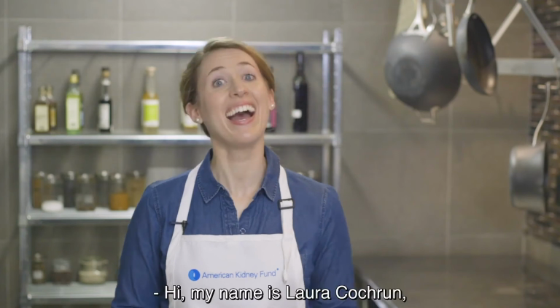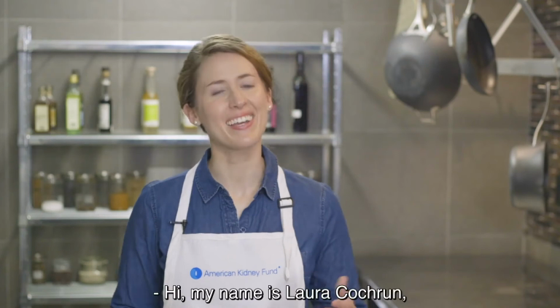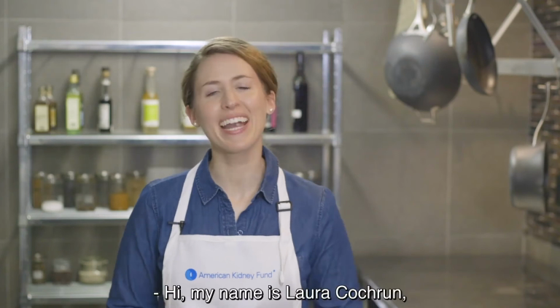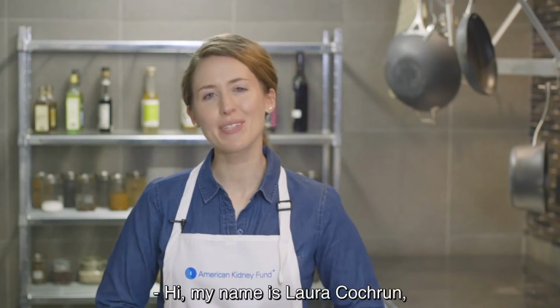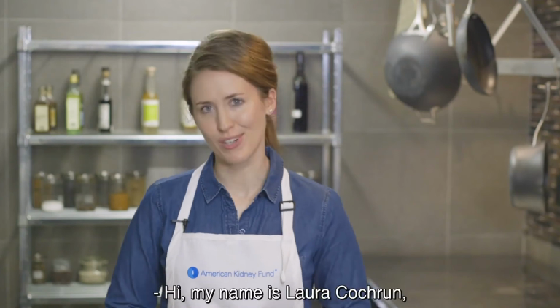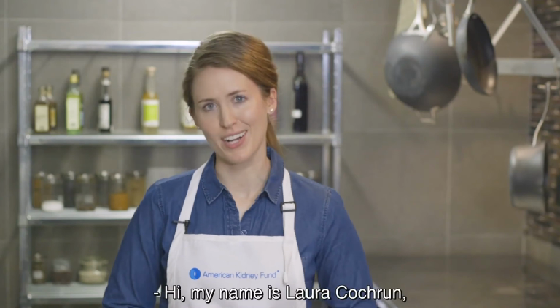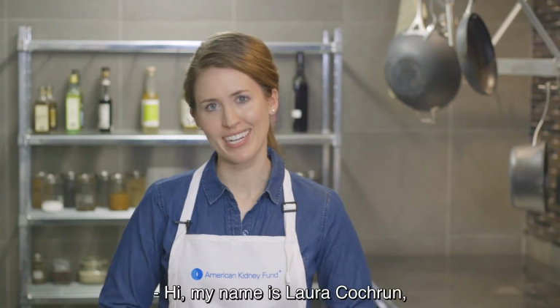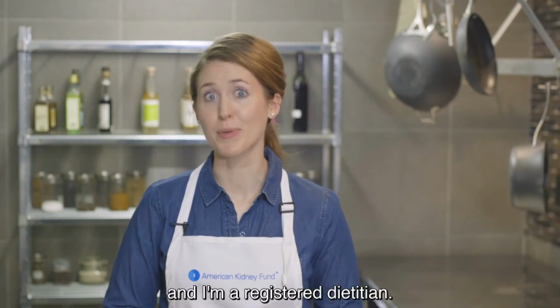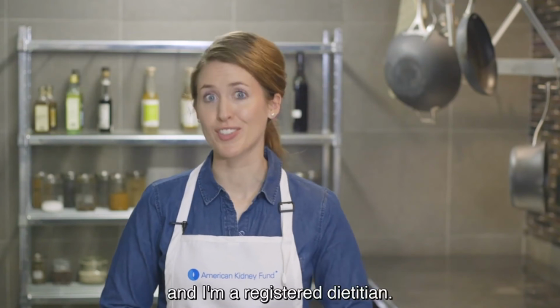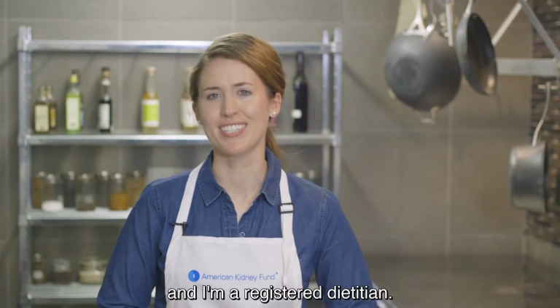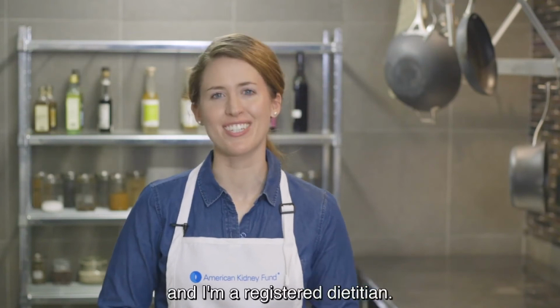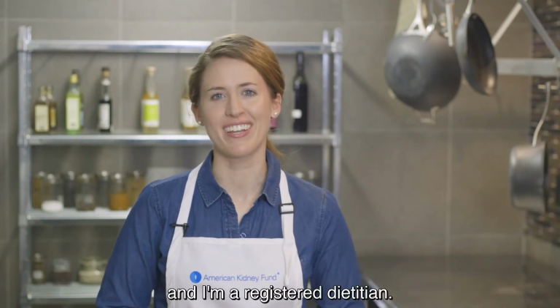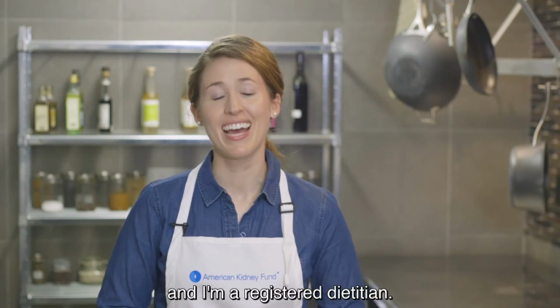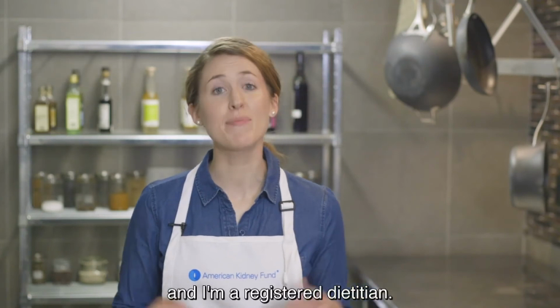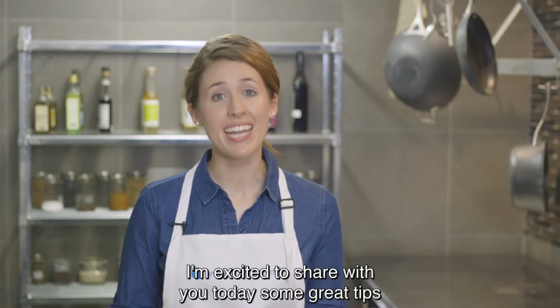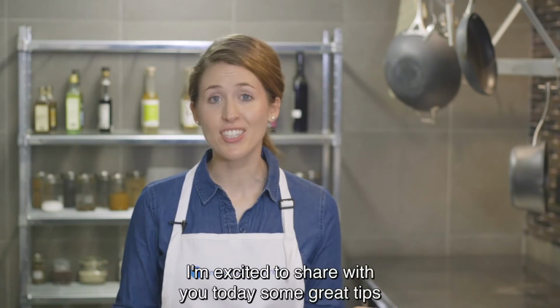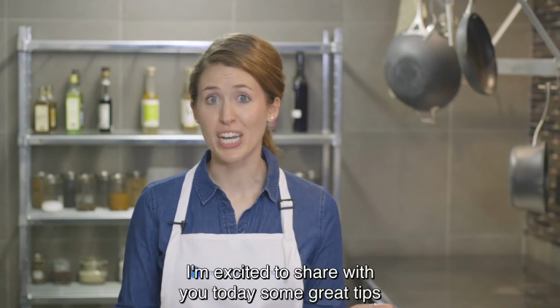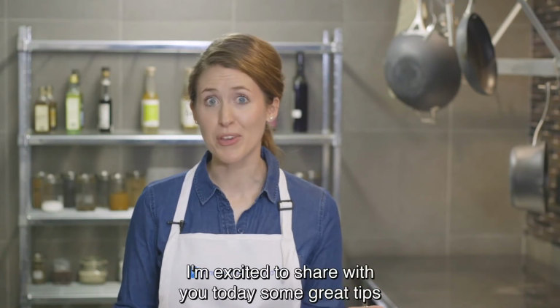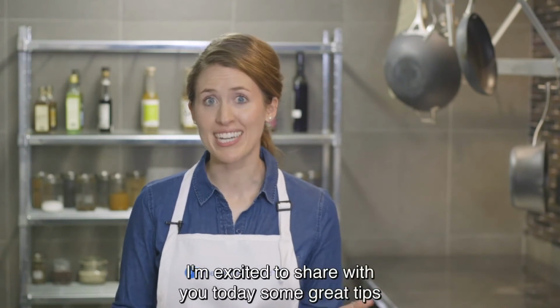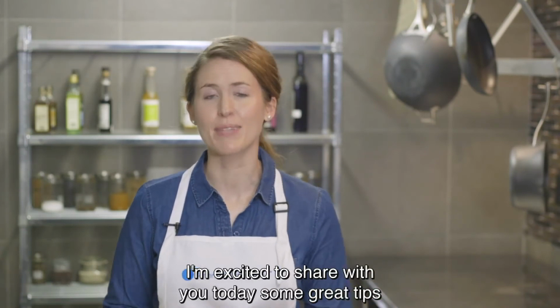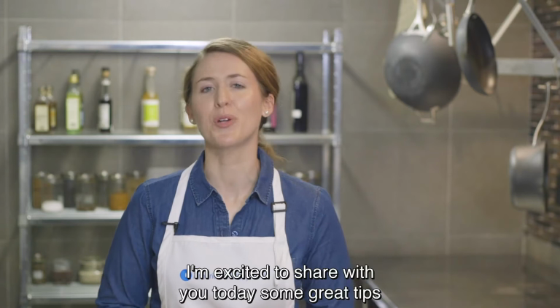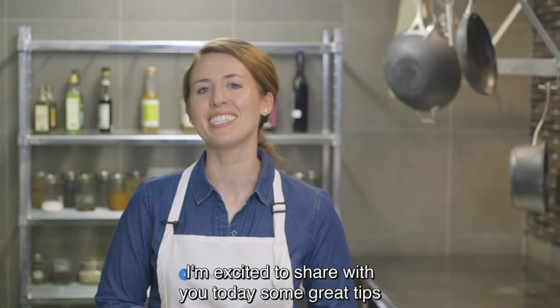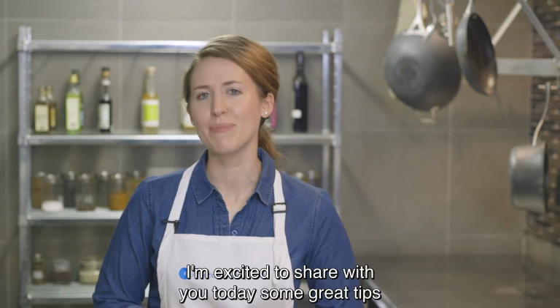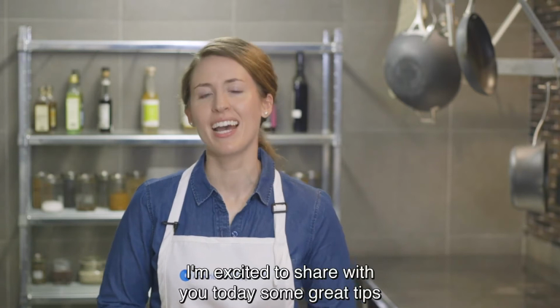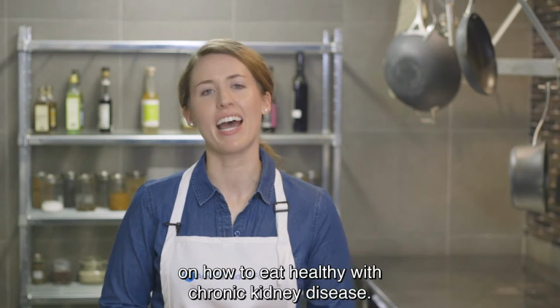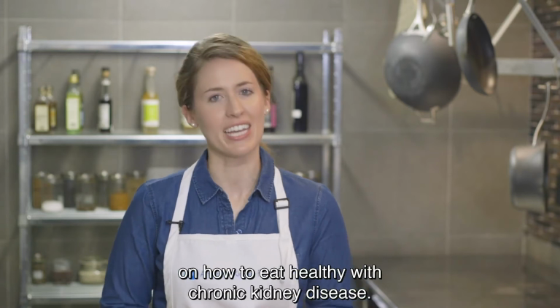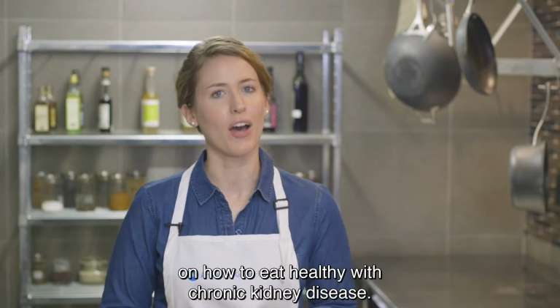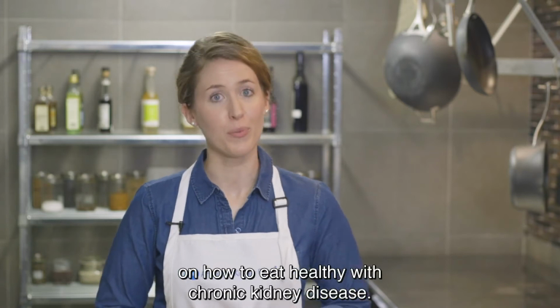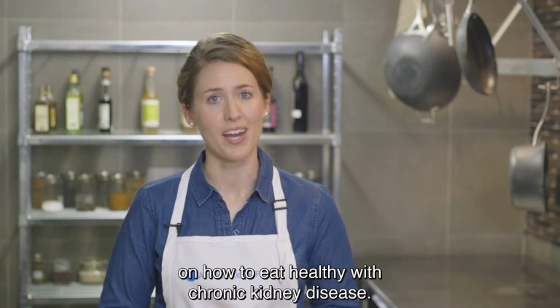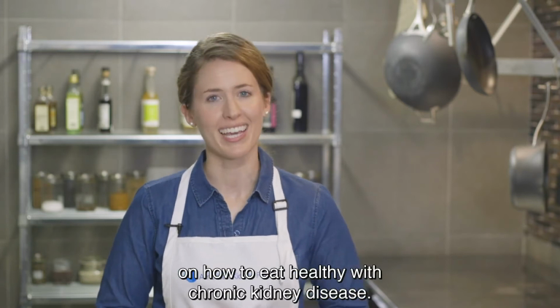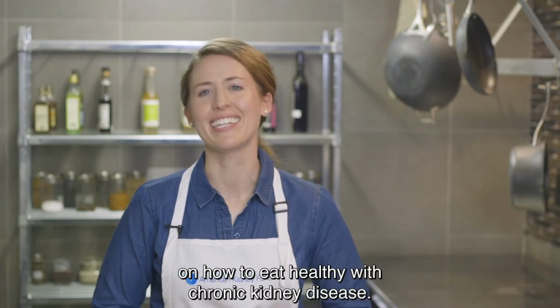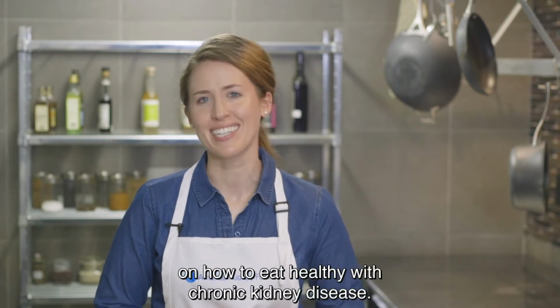Hi, my name is Laura Cochran and I'm a registered dietitian. I'm excited to share with you today some great tips on how to eat healthy with chronic kidney disease.